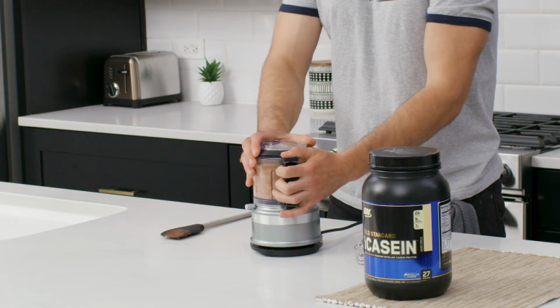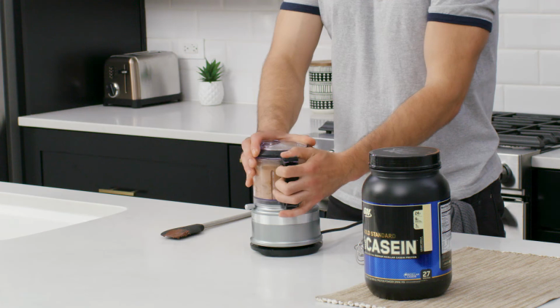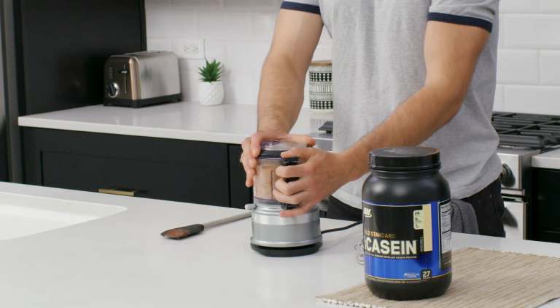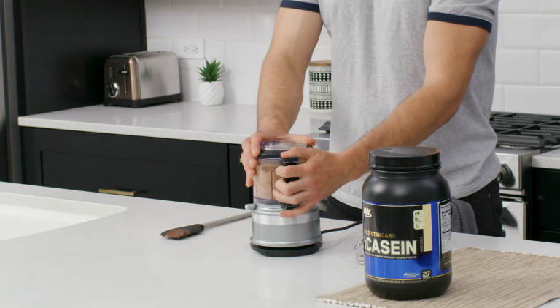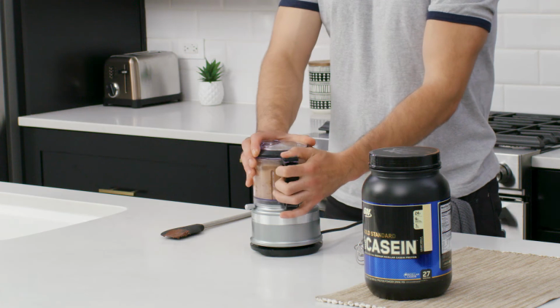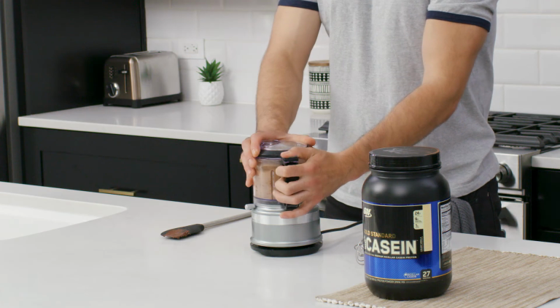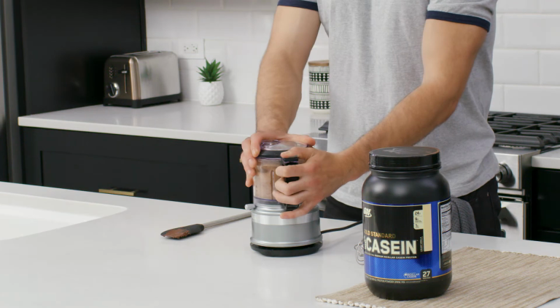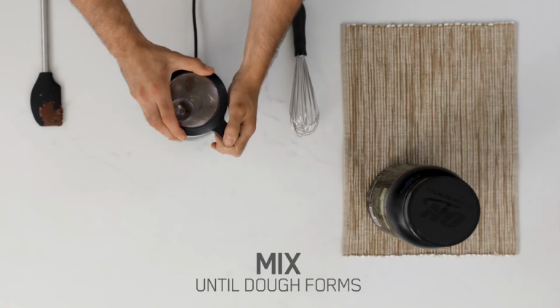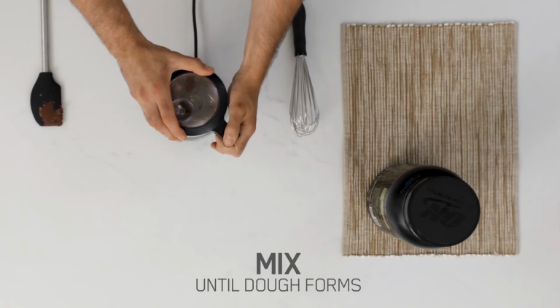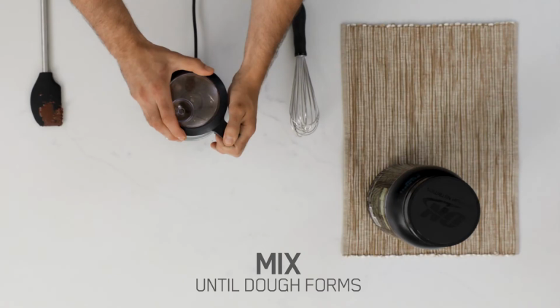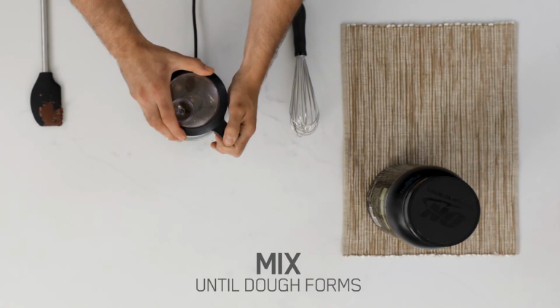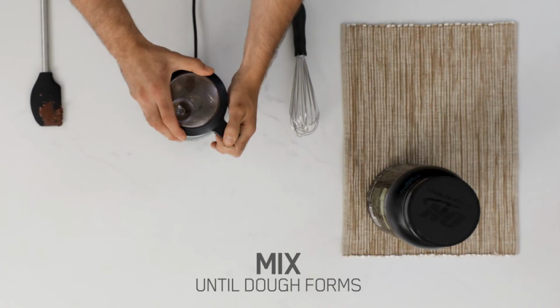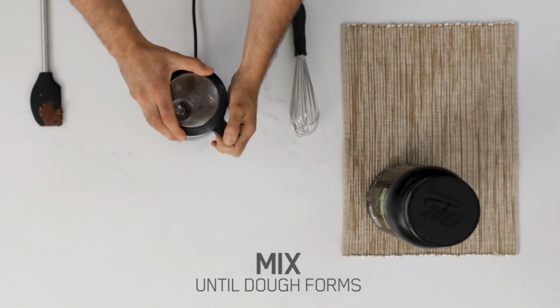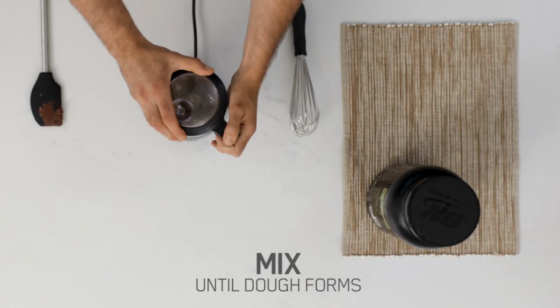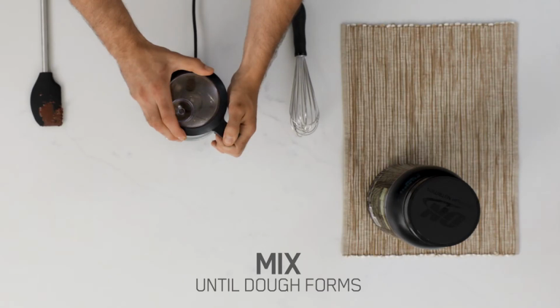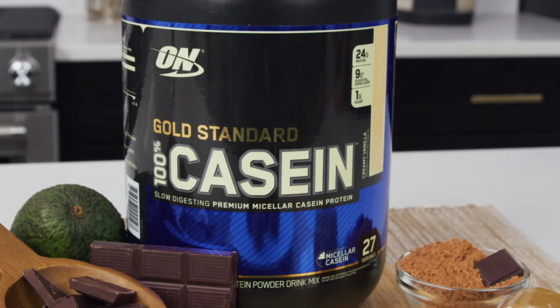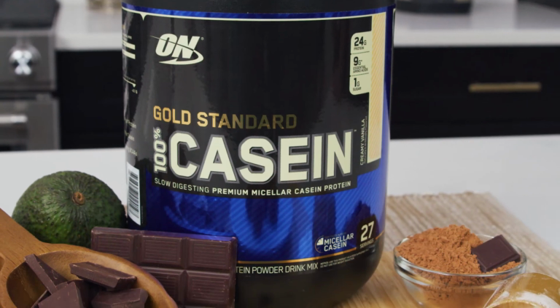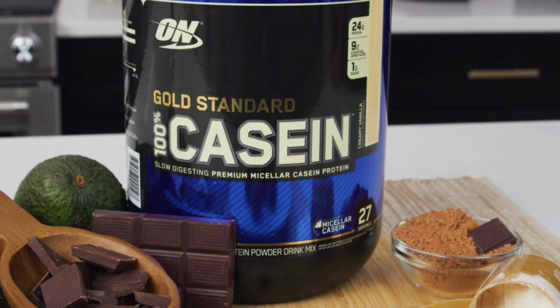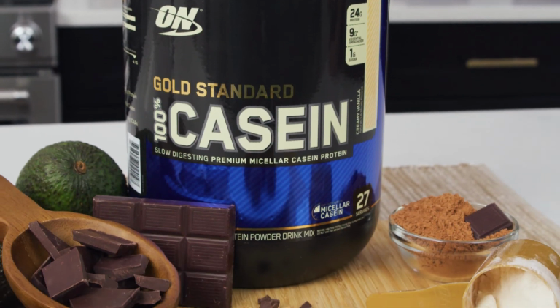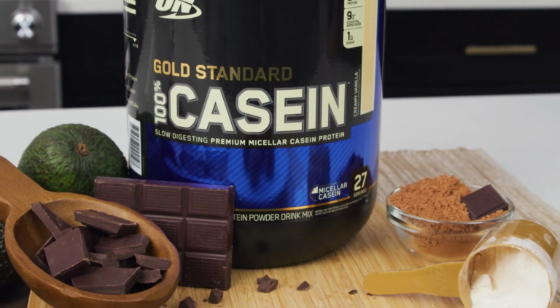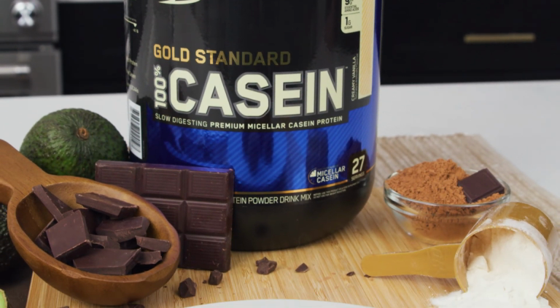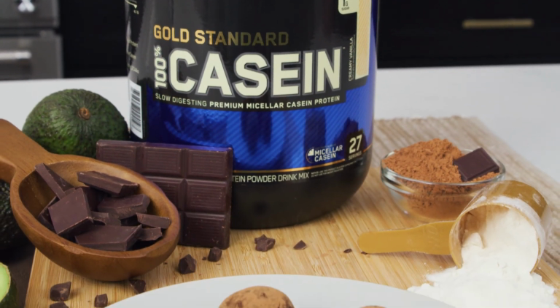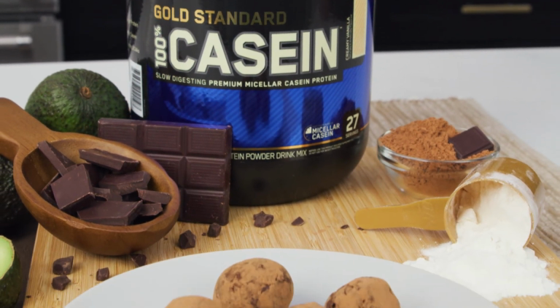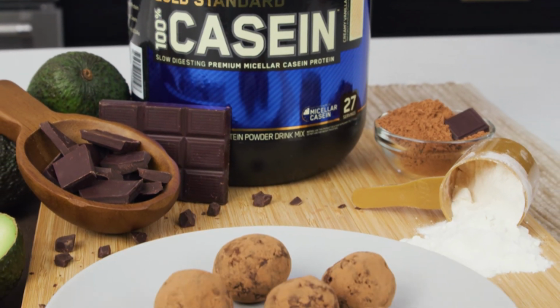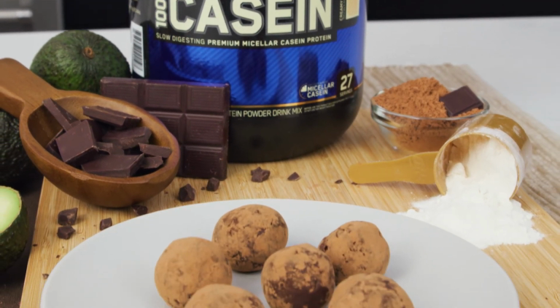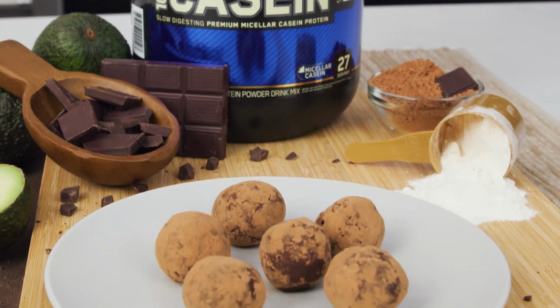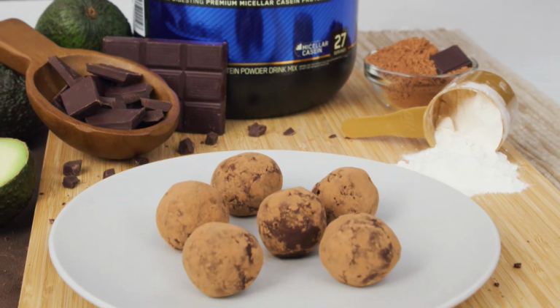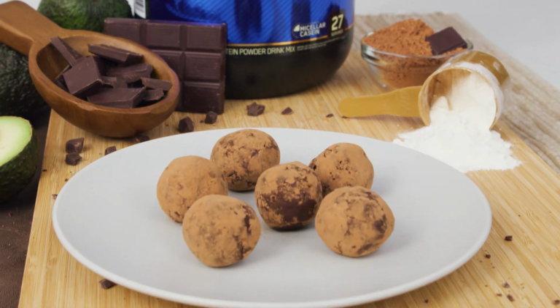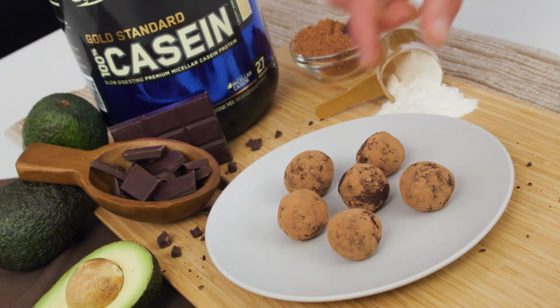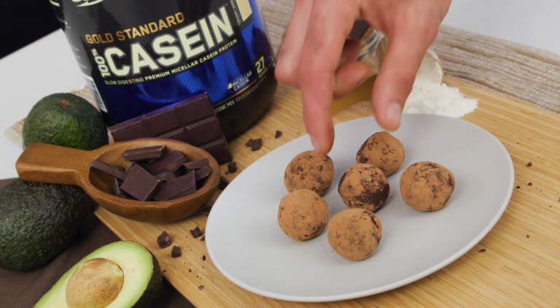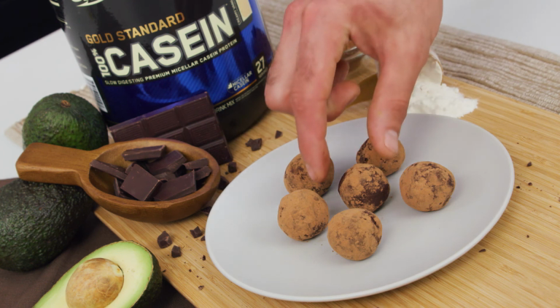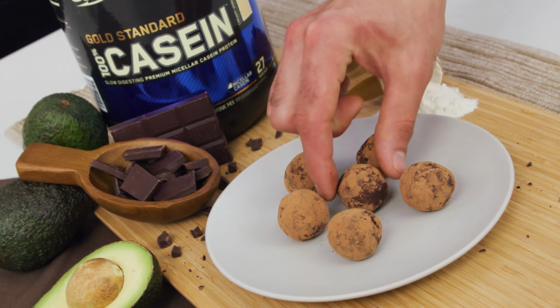Mix those together until you have a nice ball of dough, roll them into little balls, then coat them in some cocoa powder and serve.